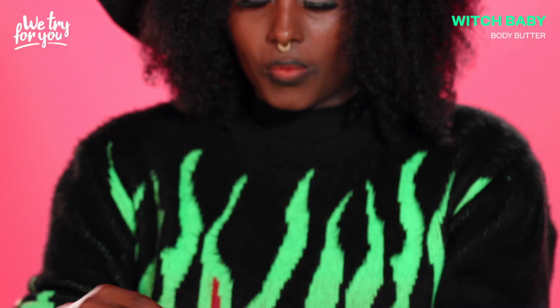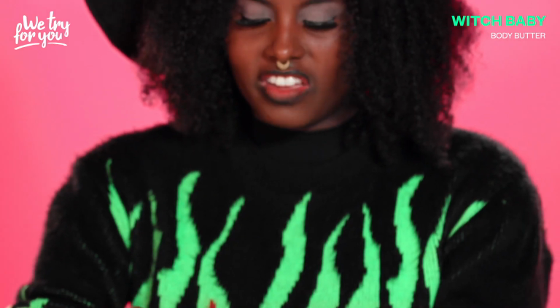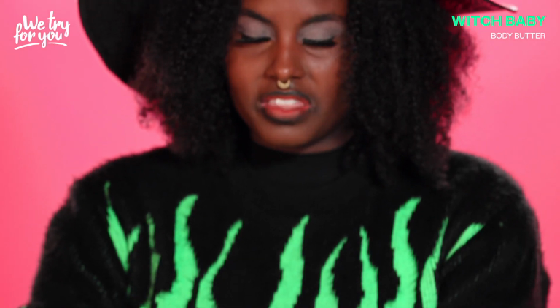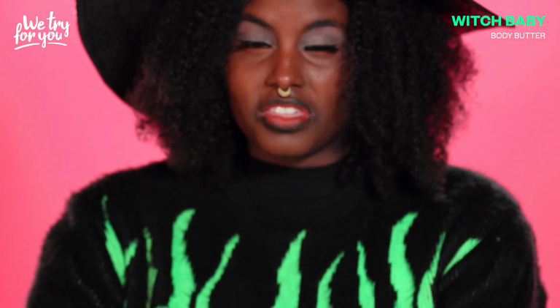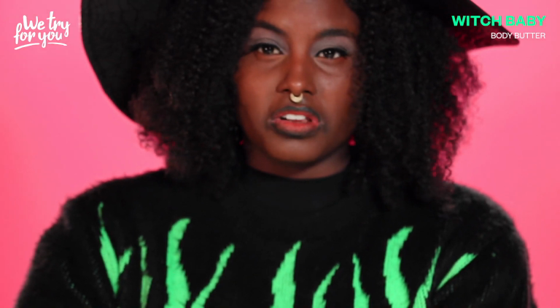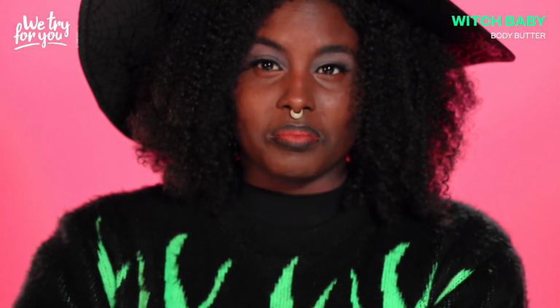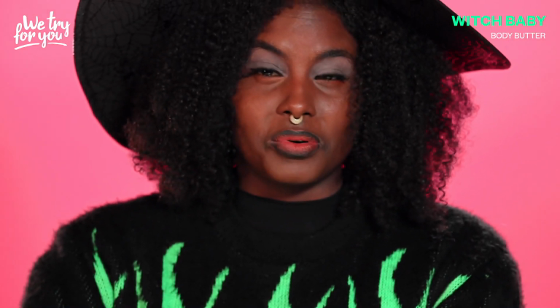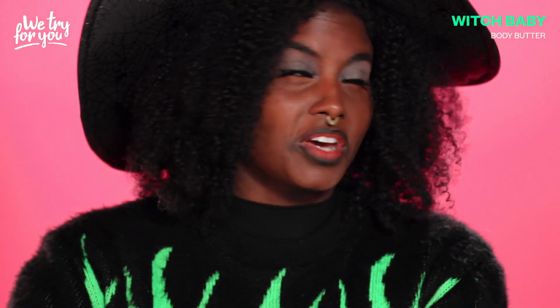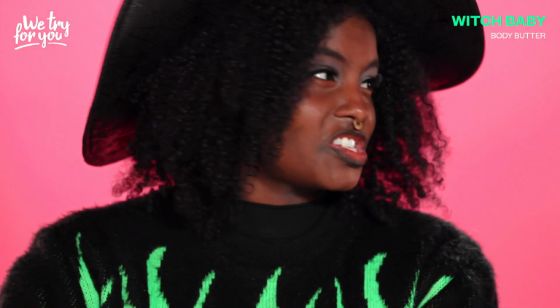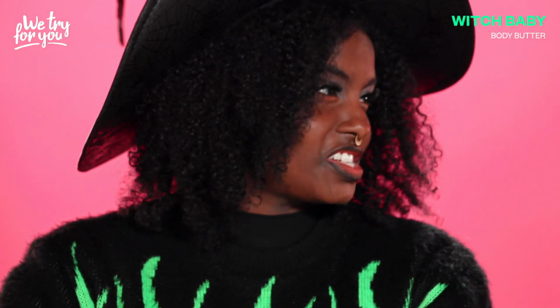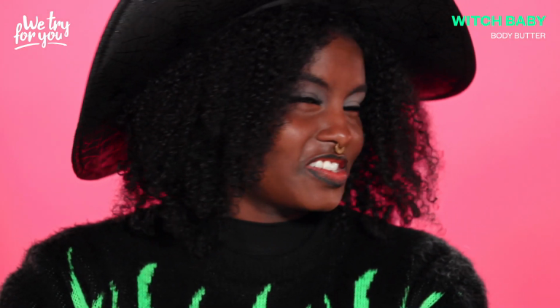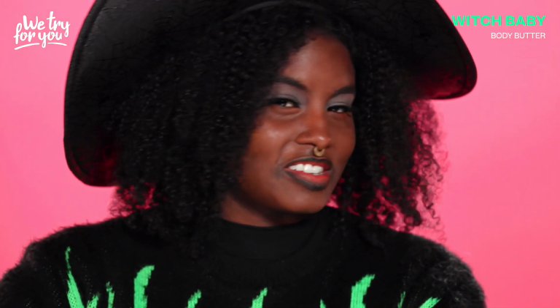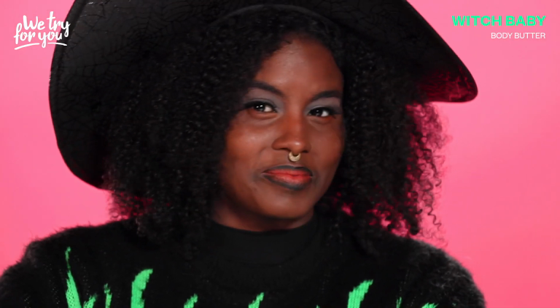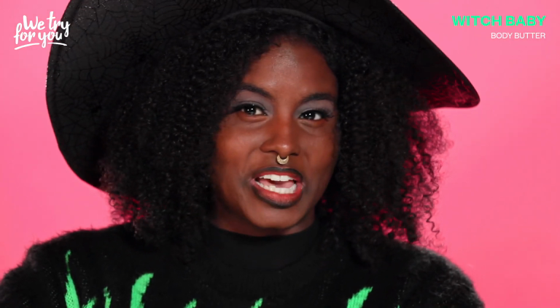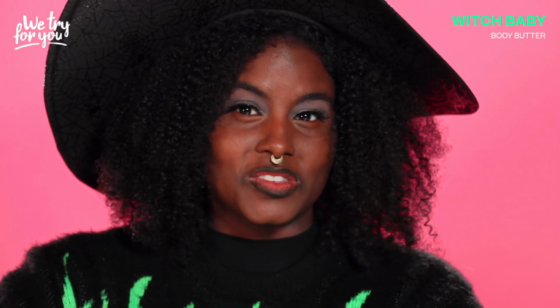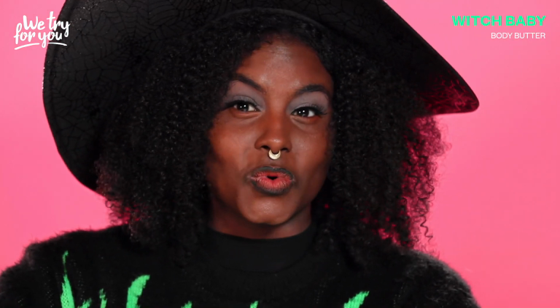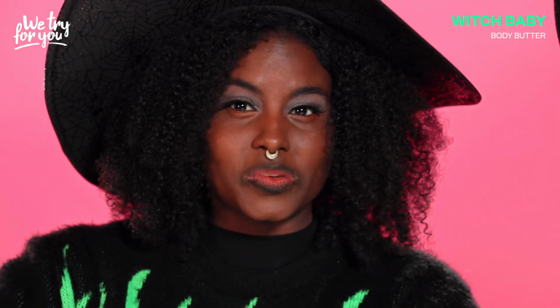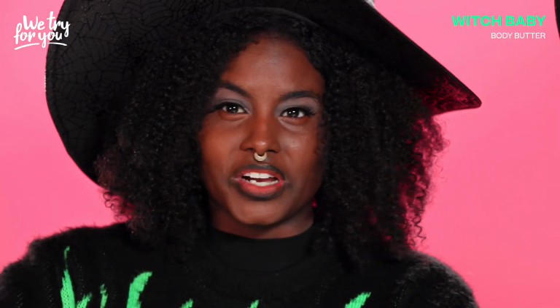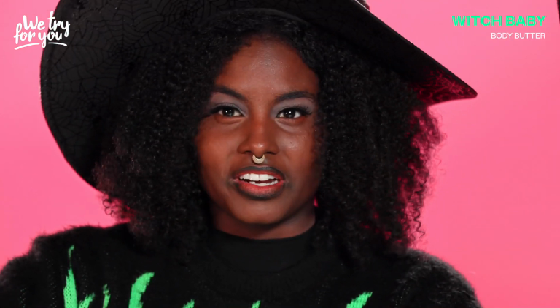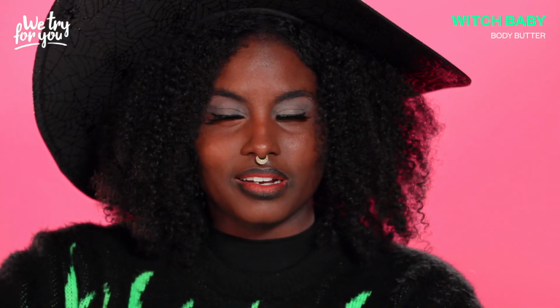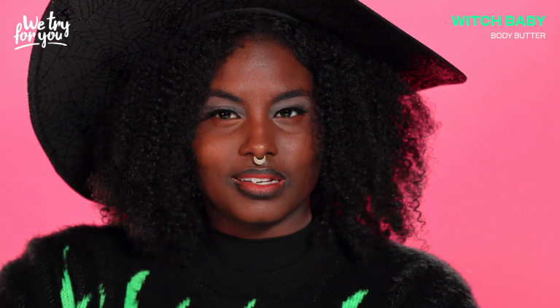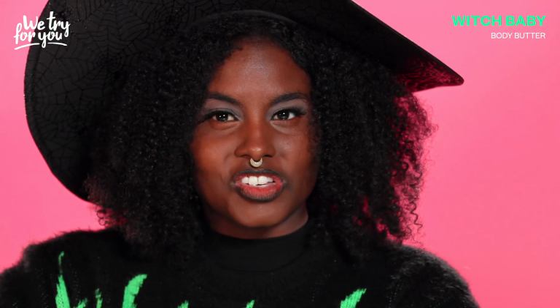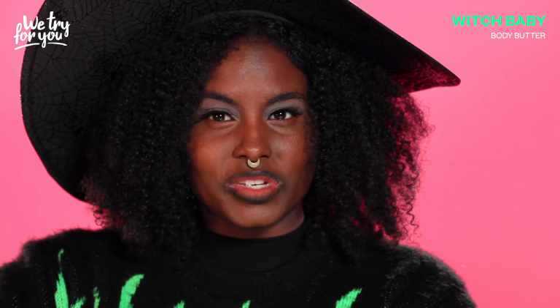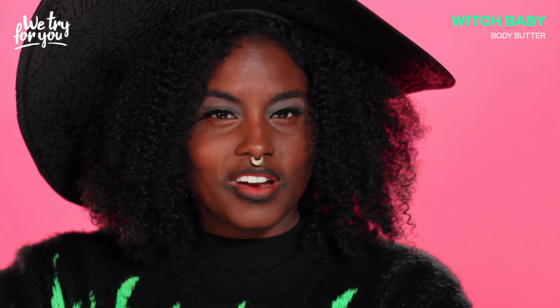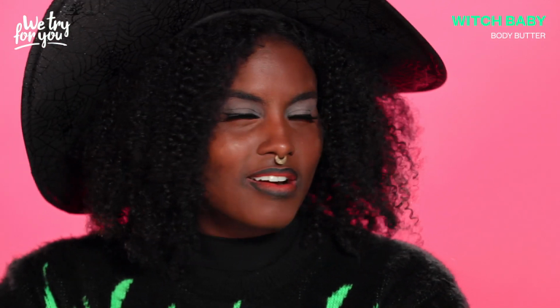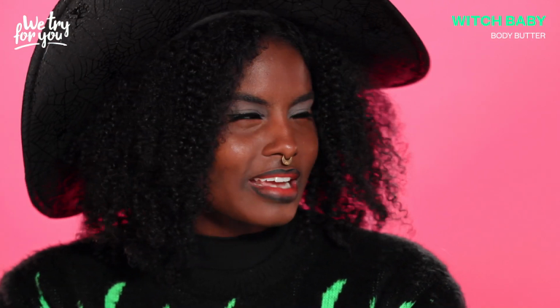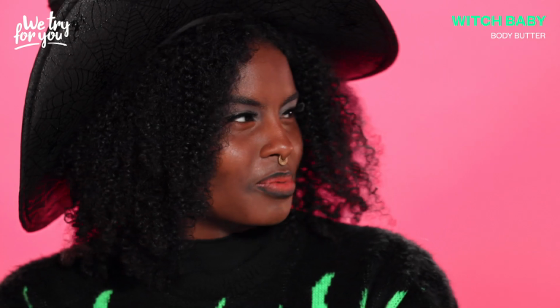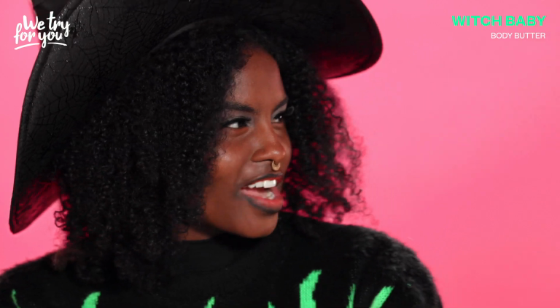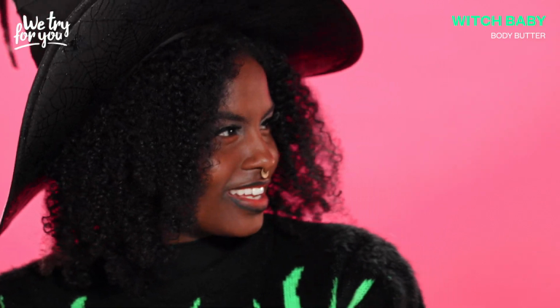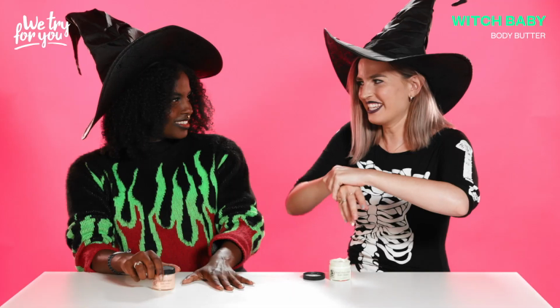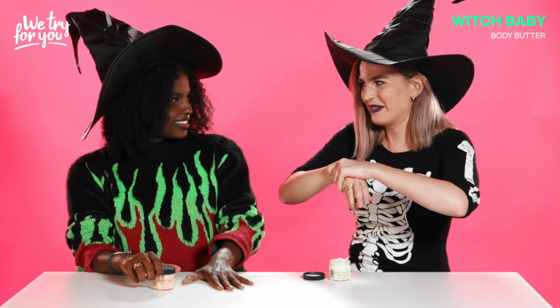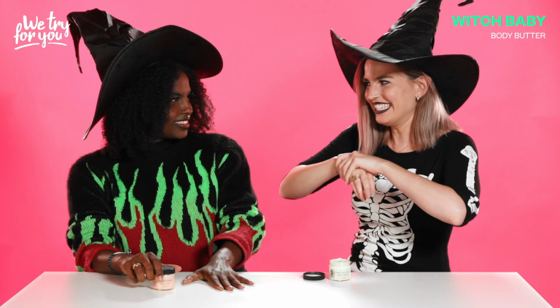We have been thoroughly bewitched by this witch butter. Should we try our next product? Yes, please!